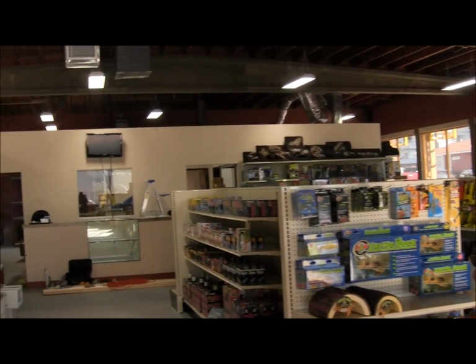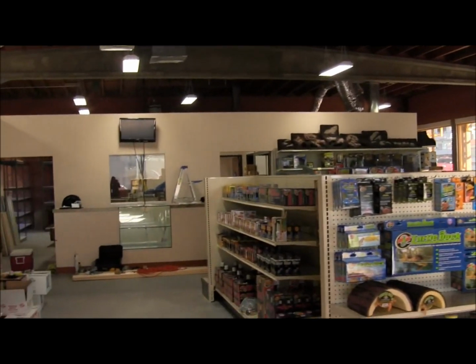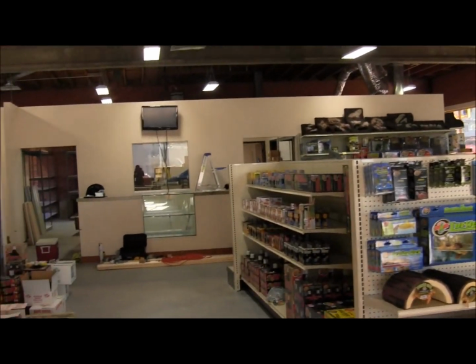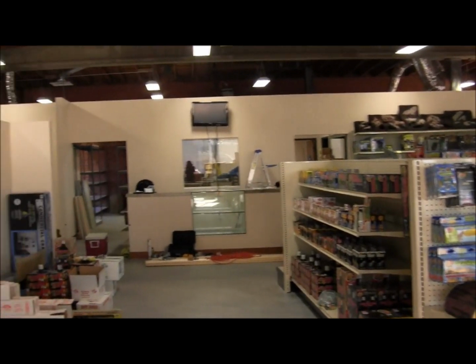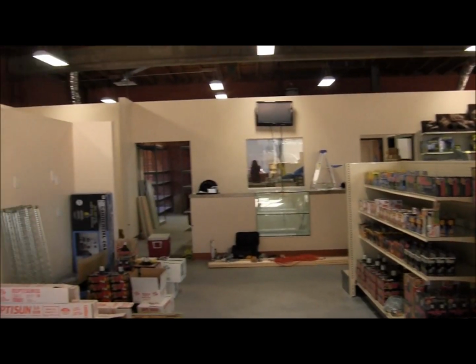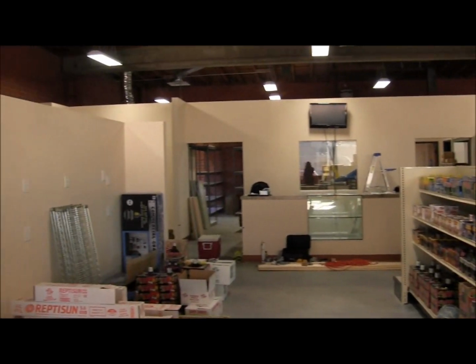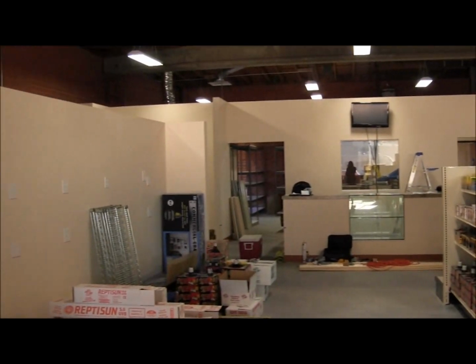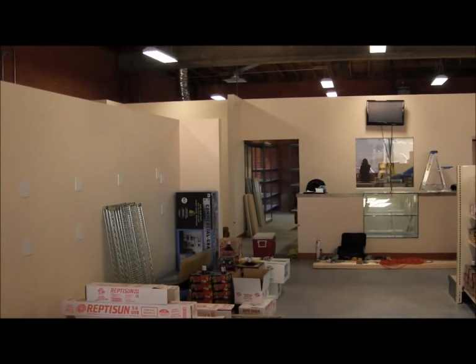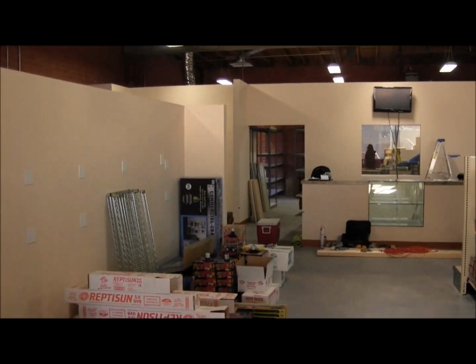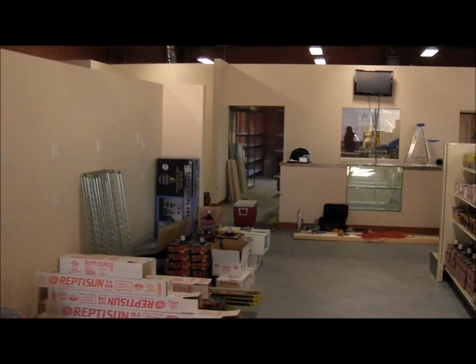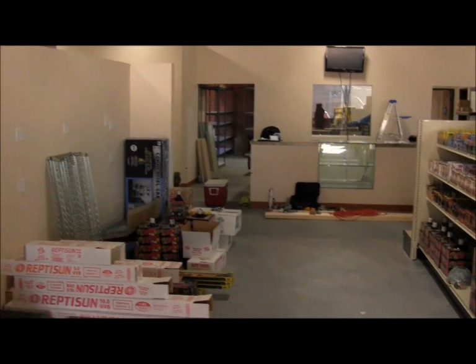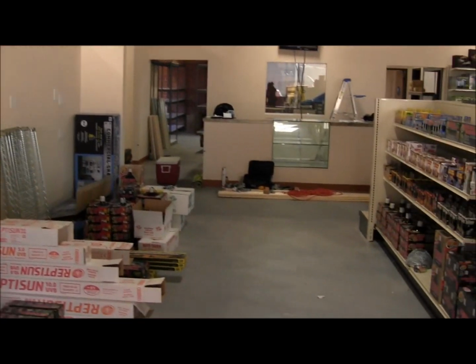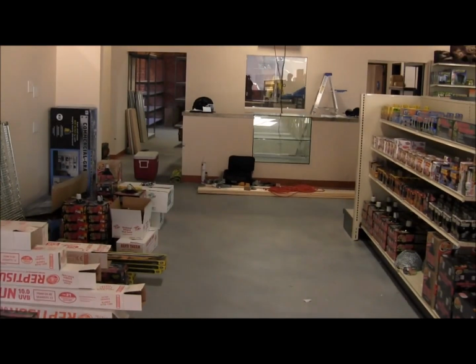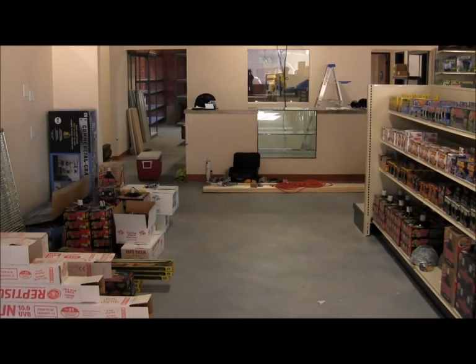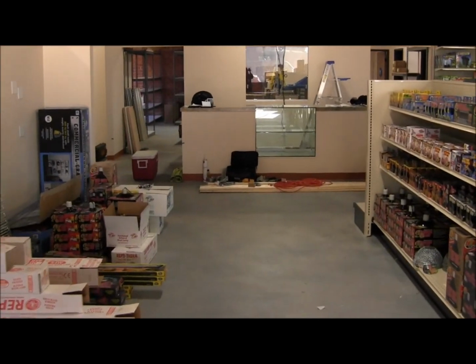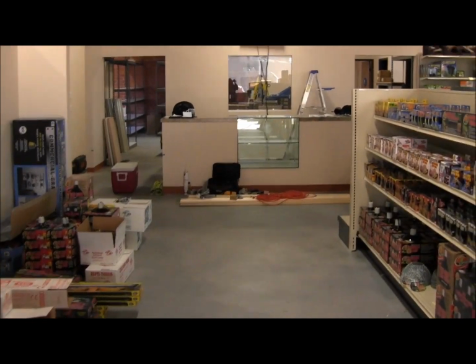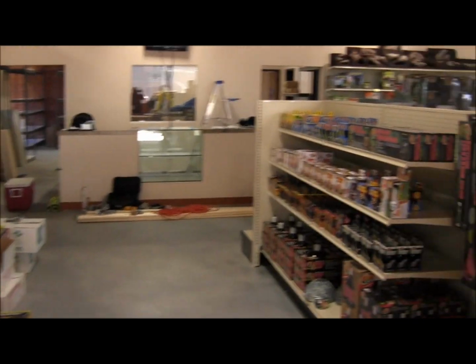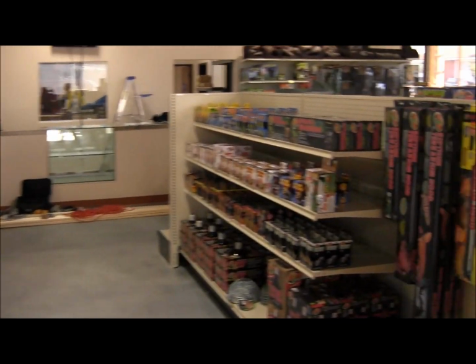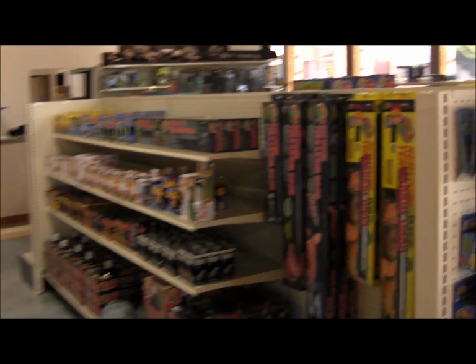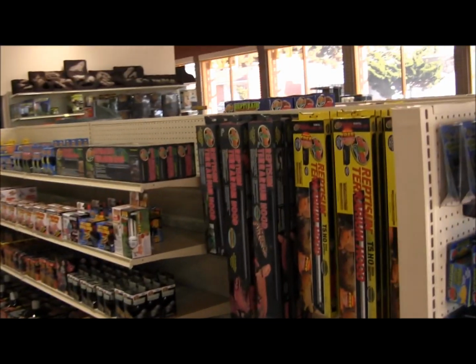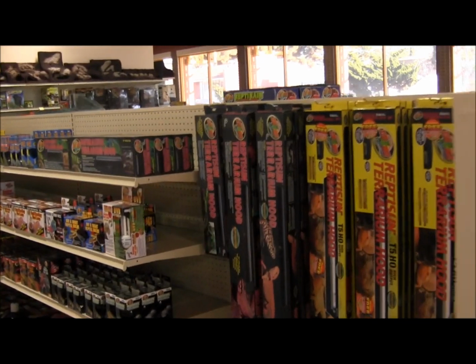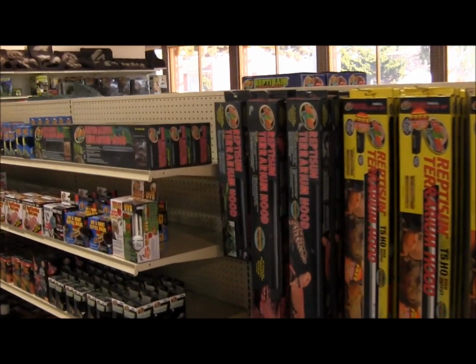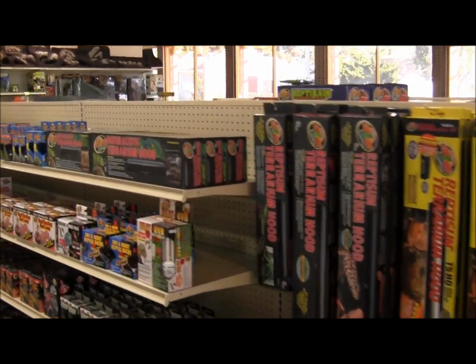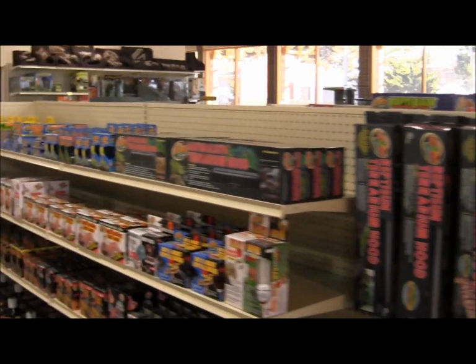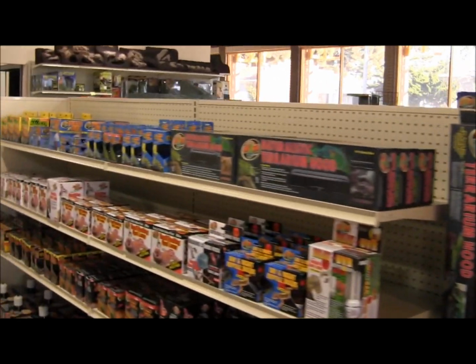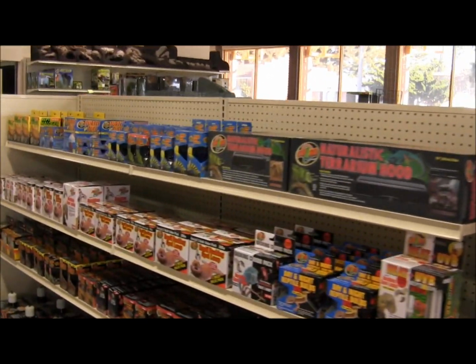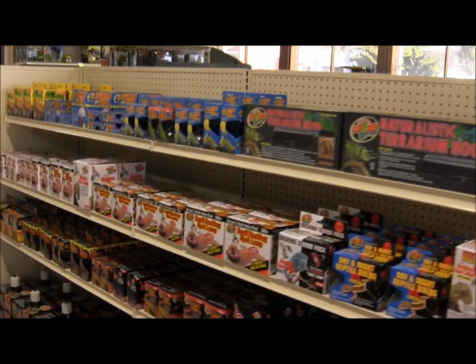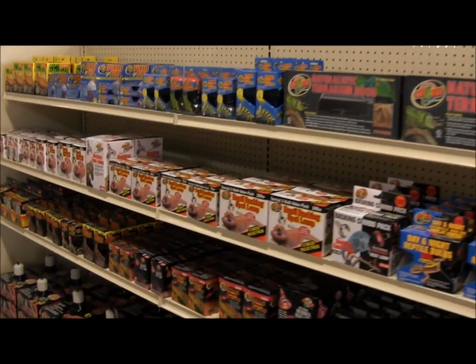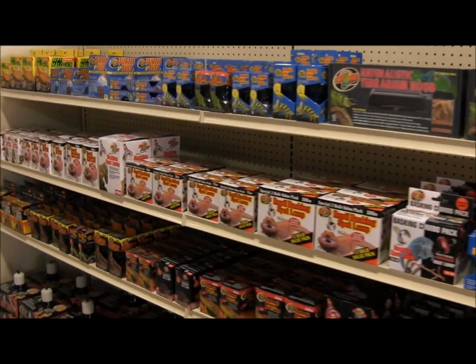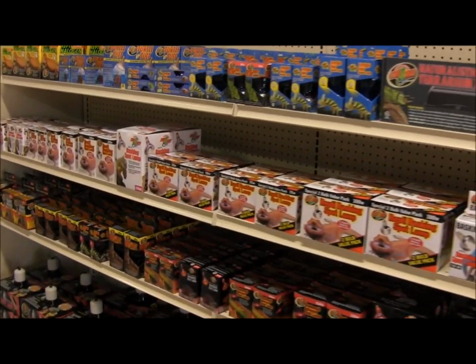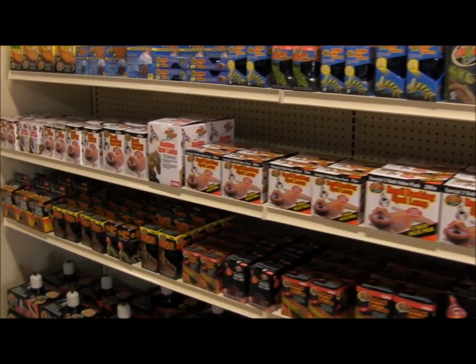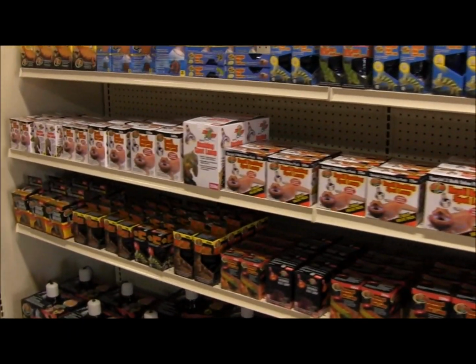More down here — there's the new register, and all your light bulb needs.